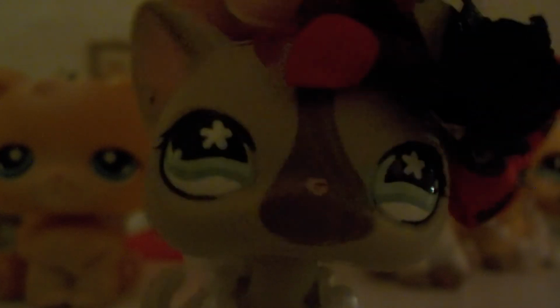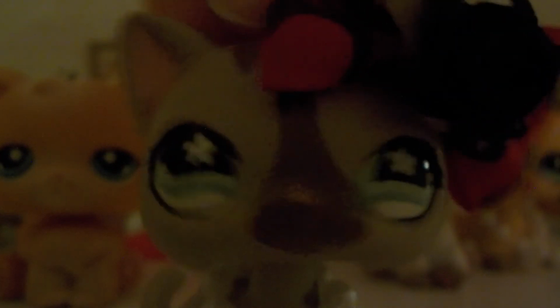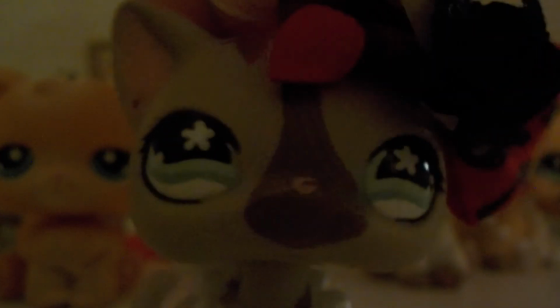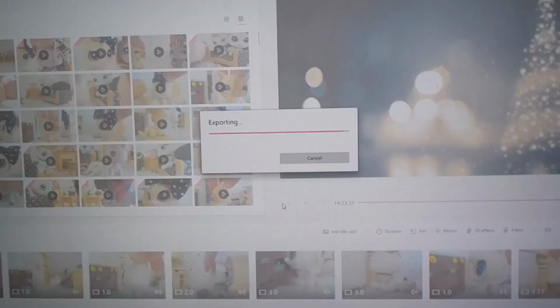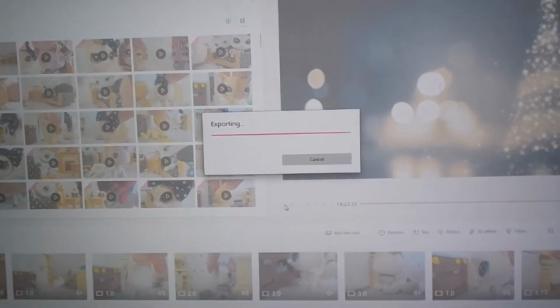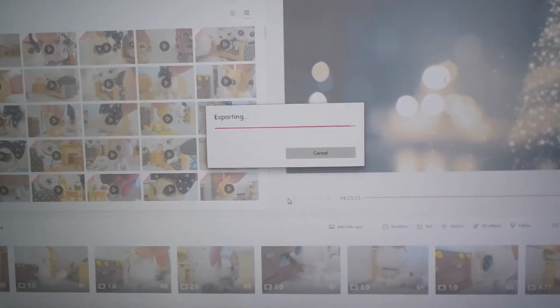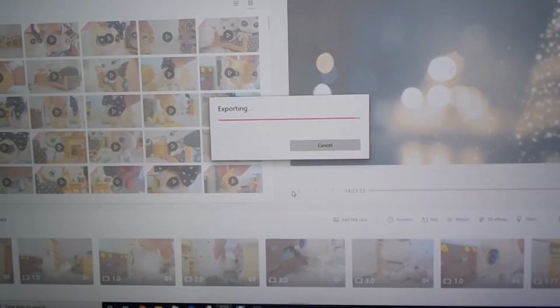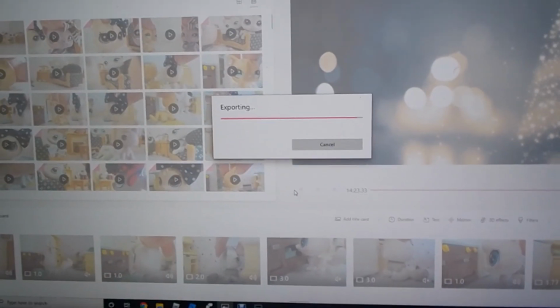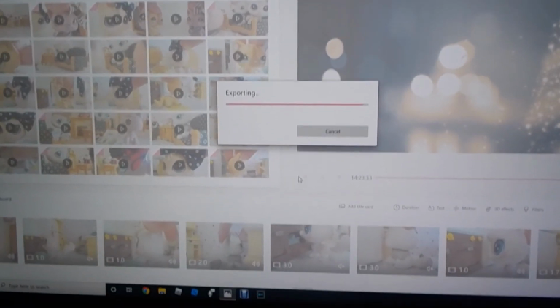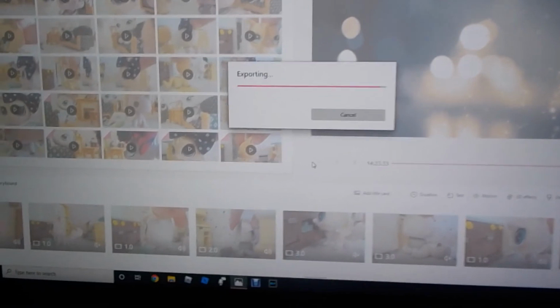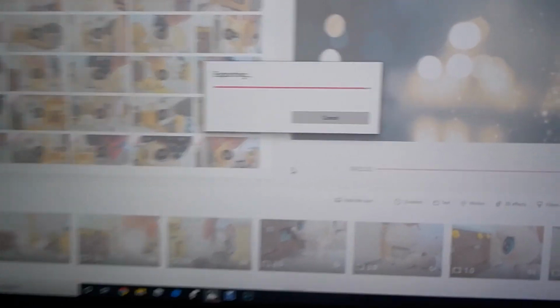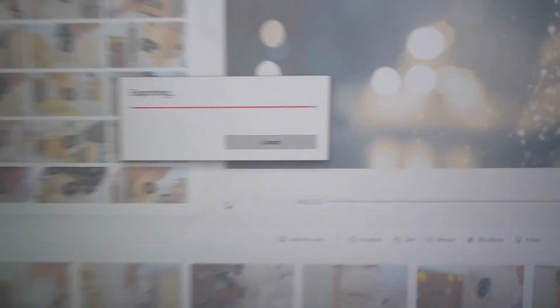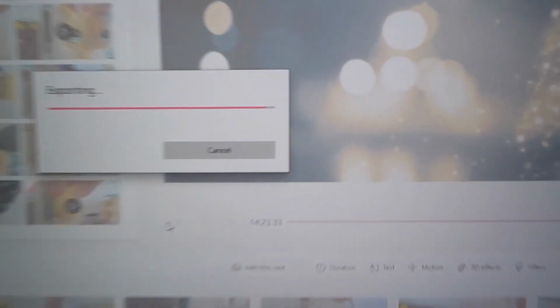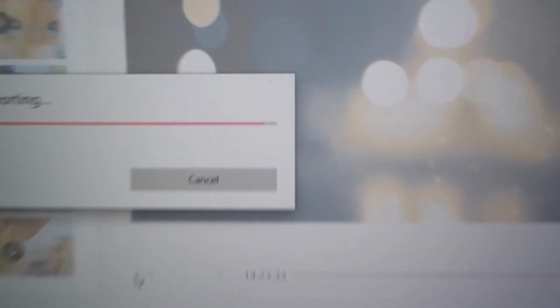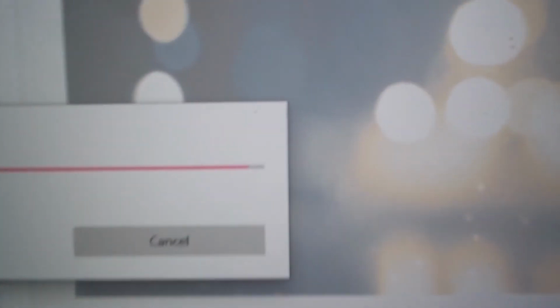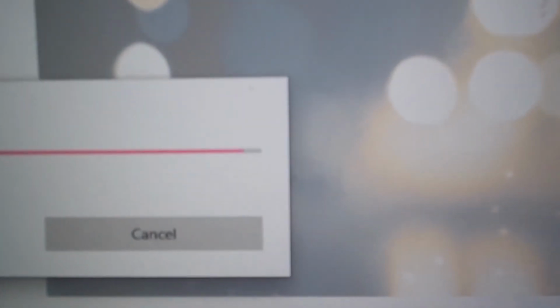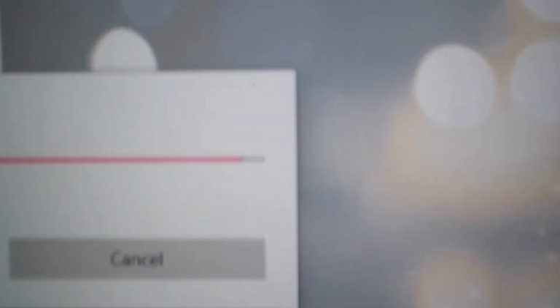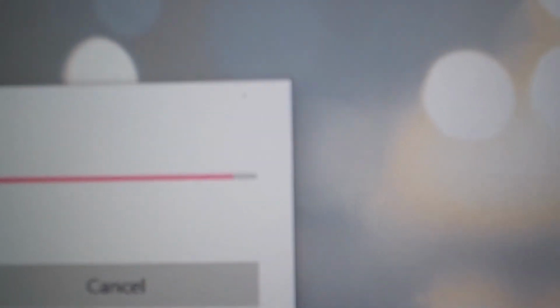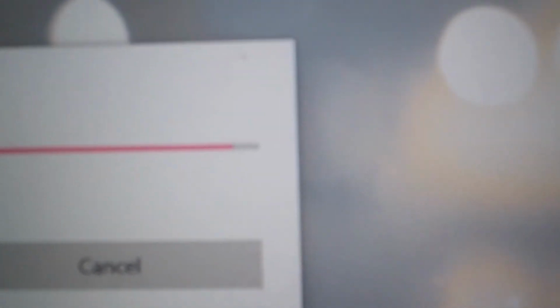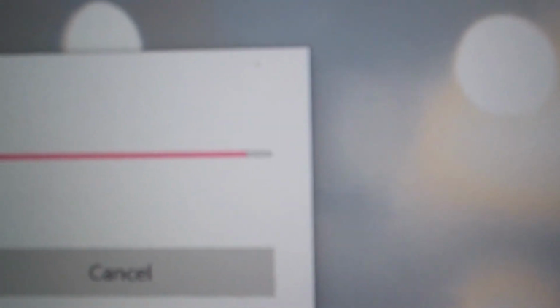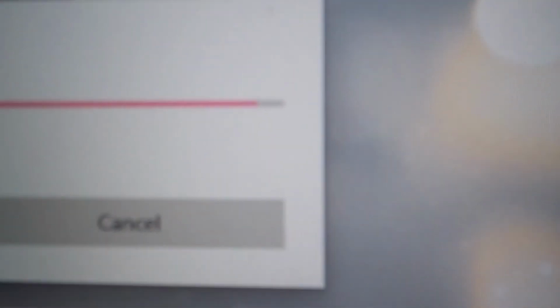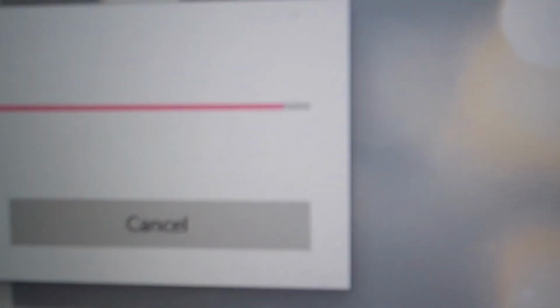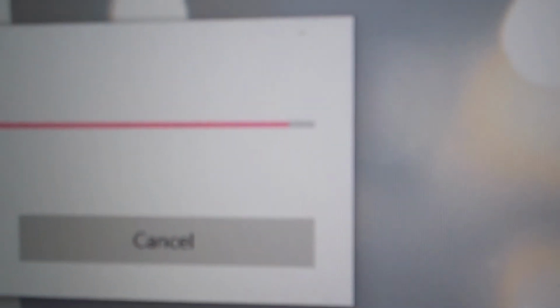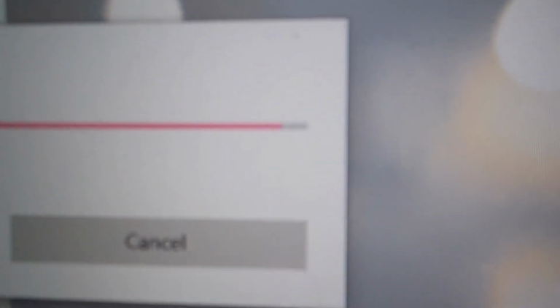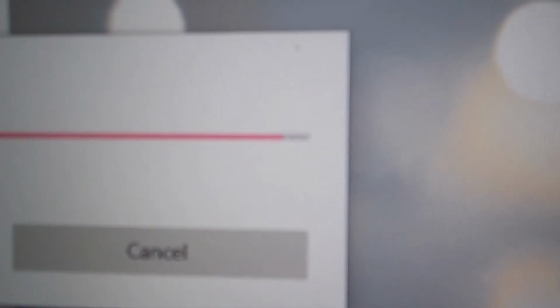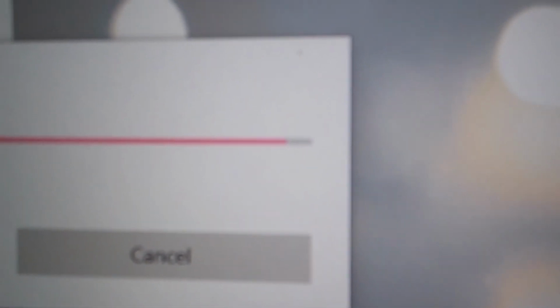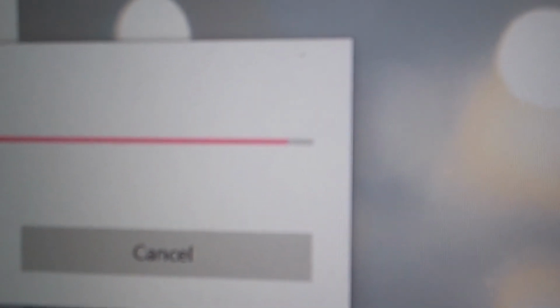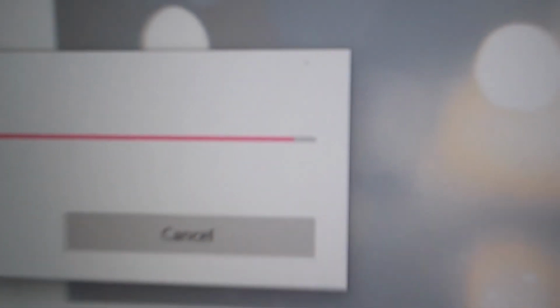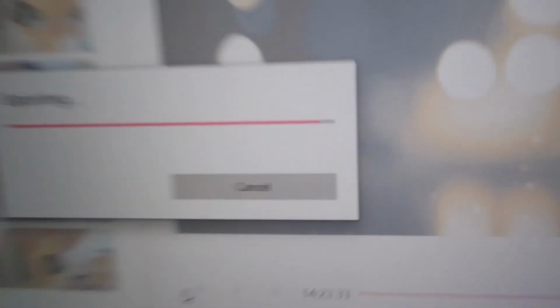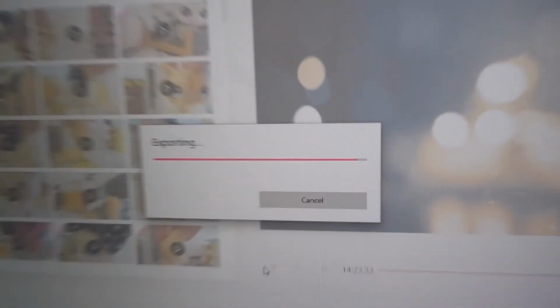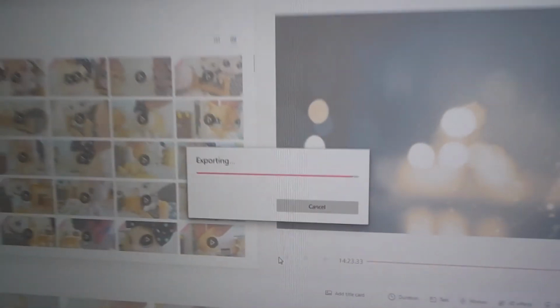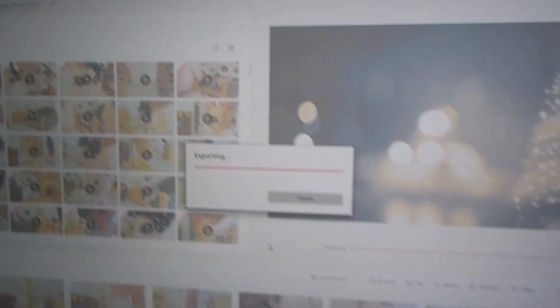Thank you for watching. Oh my gosh, the video is so close to being done exported — it's so close!